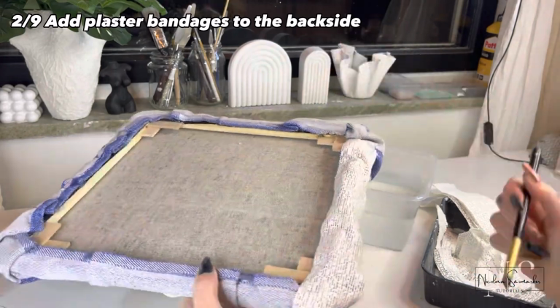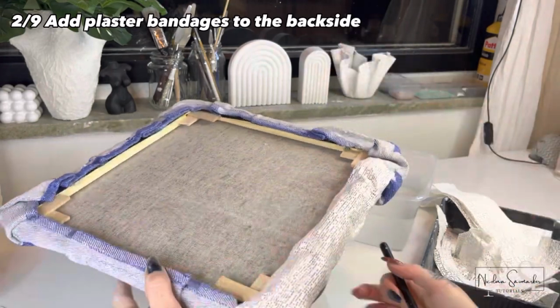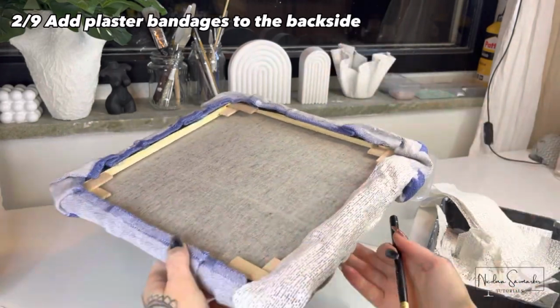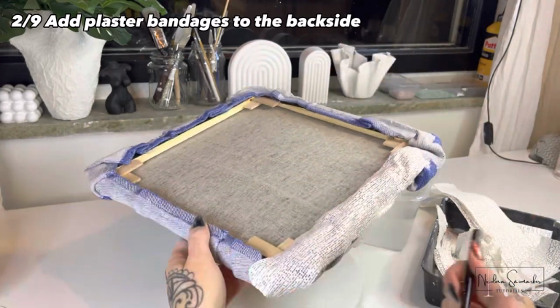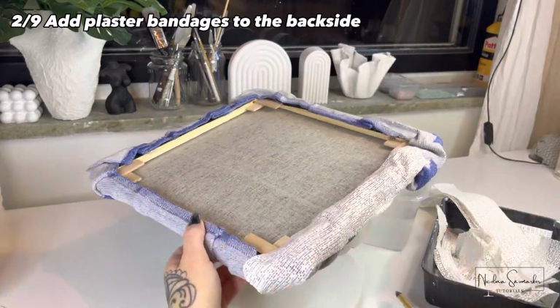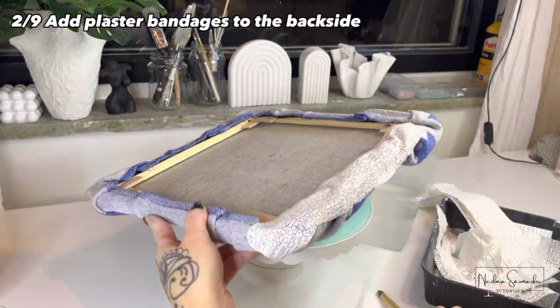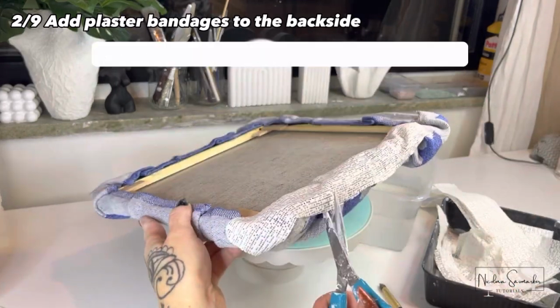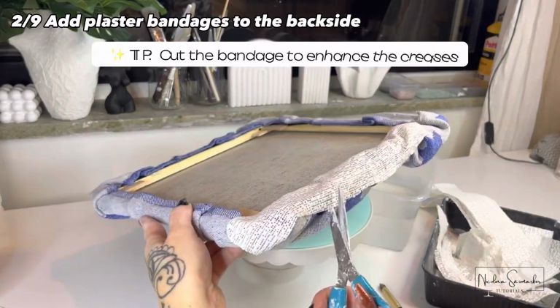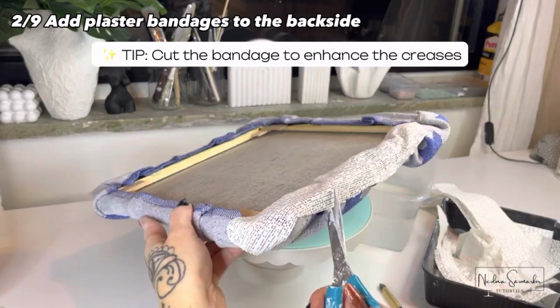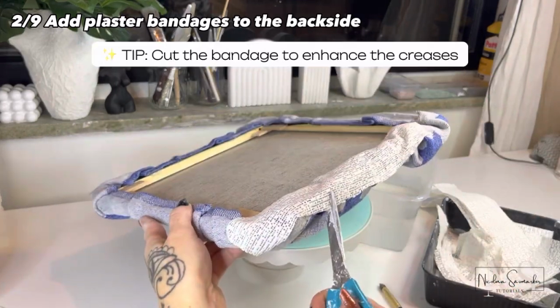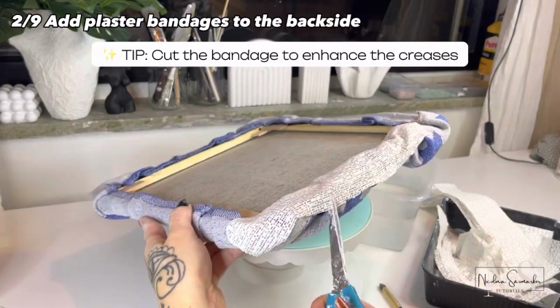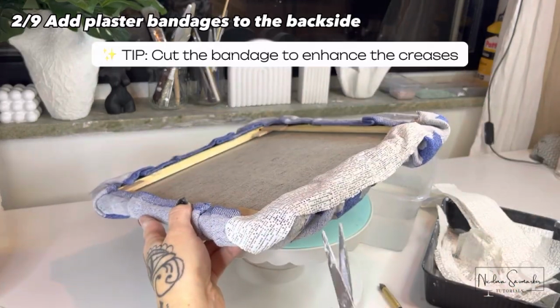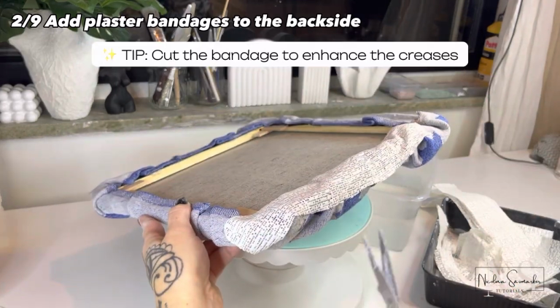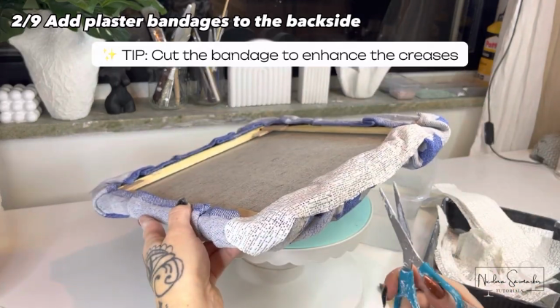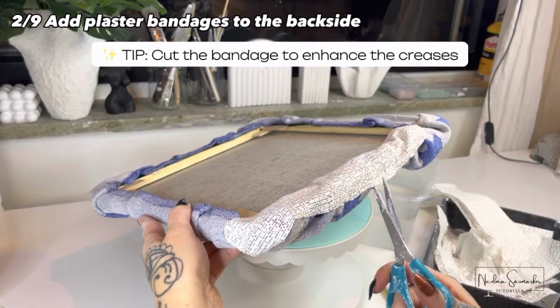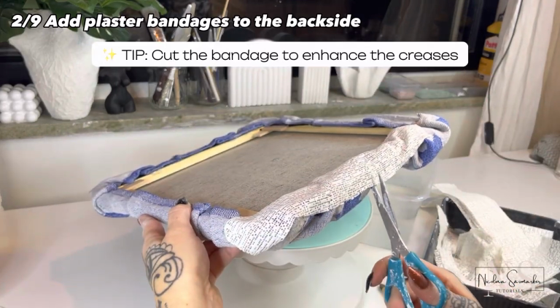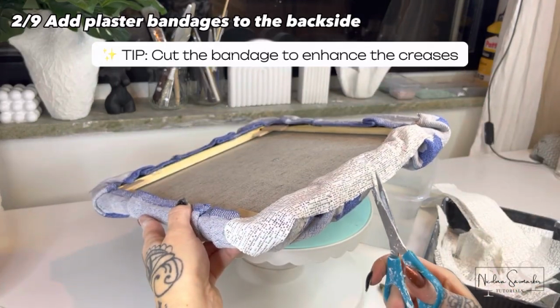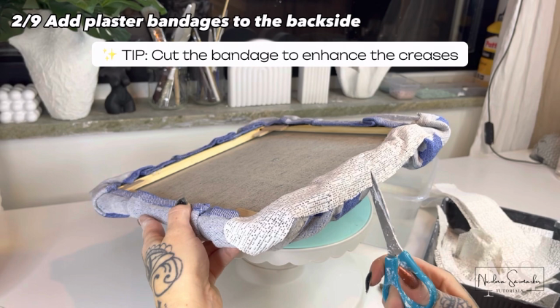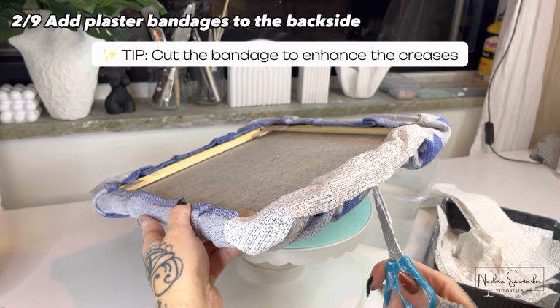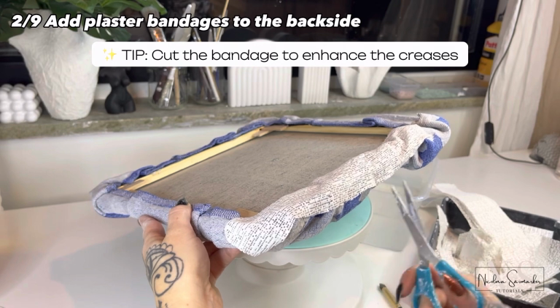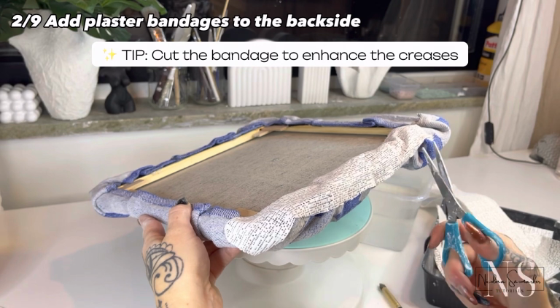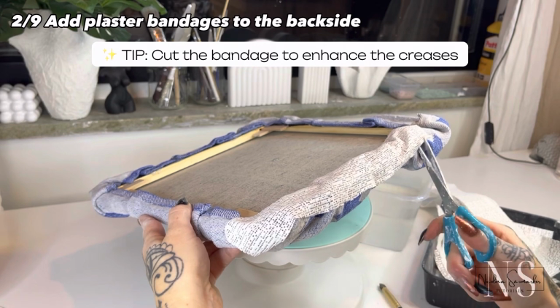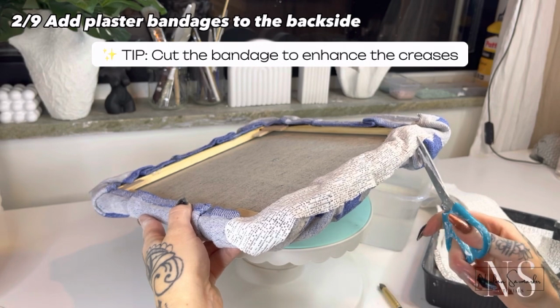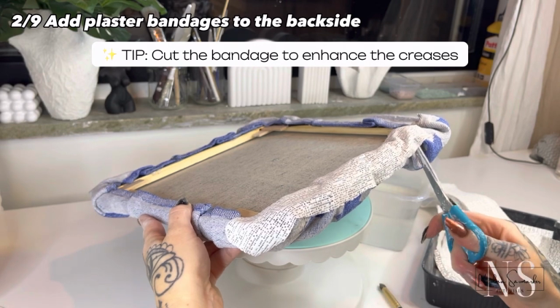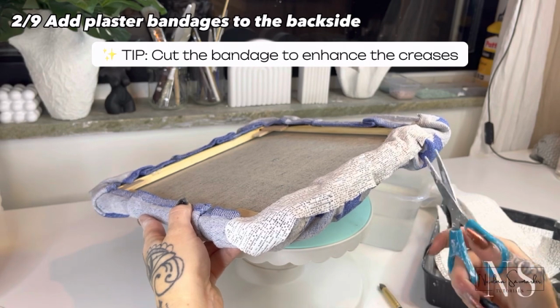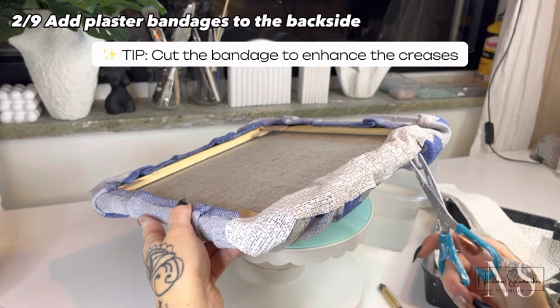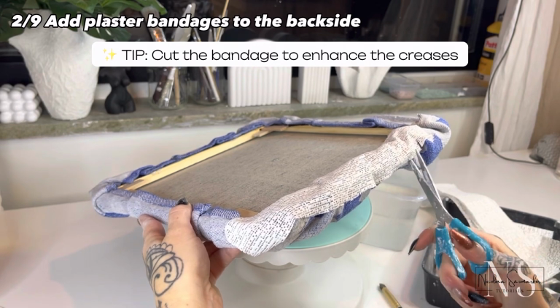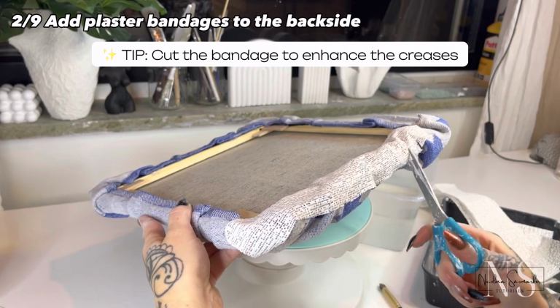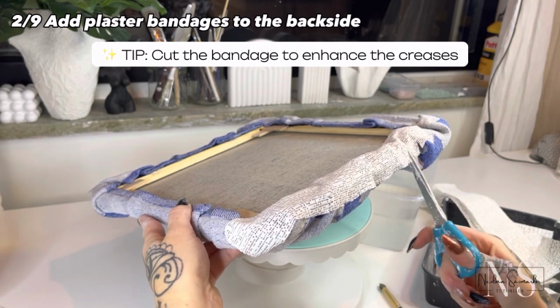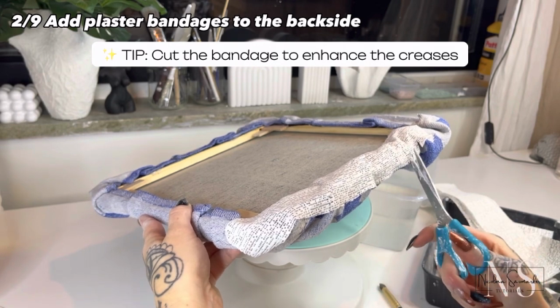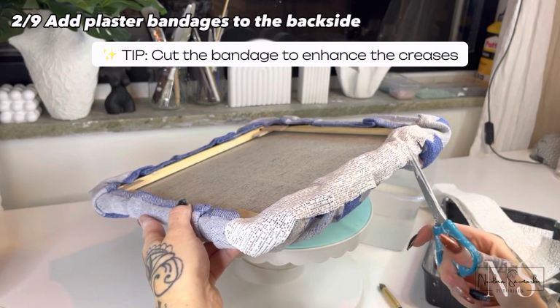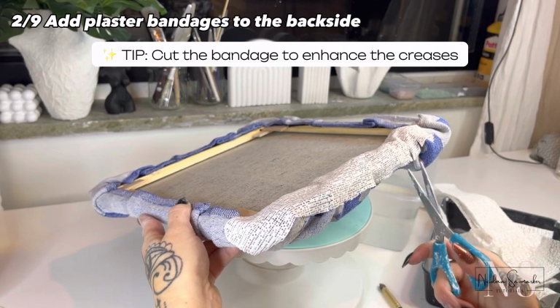Cutting them straight upwards will enhance and accentuate the folds and the creases.